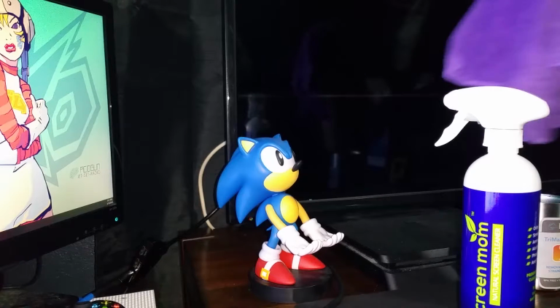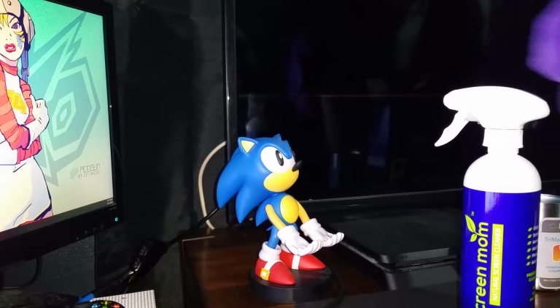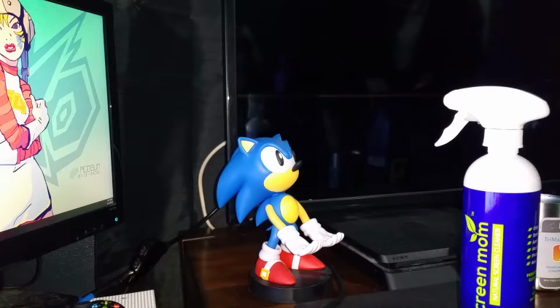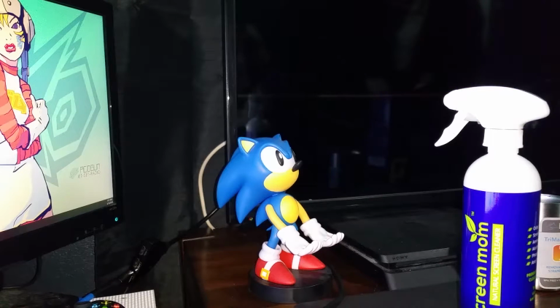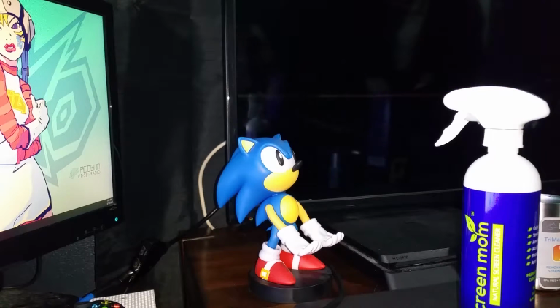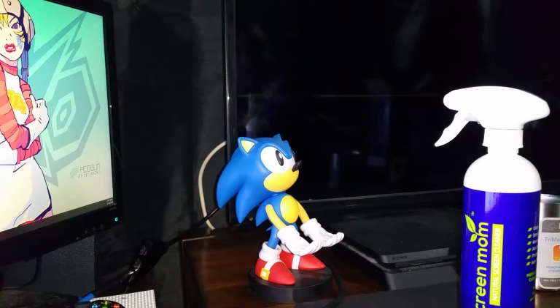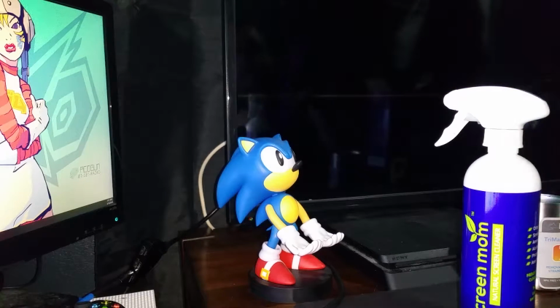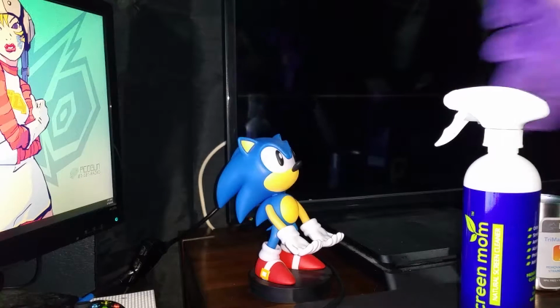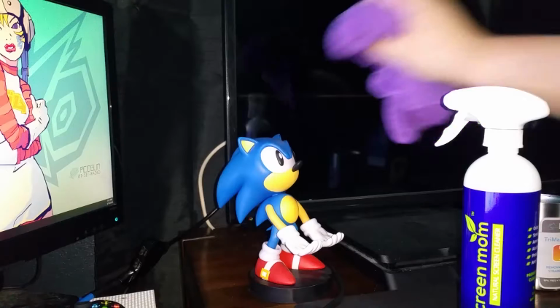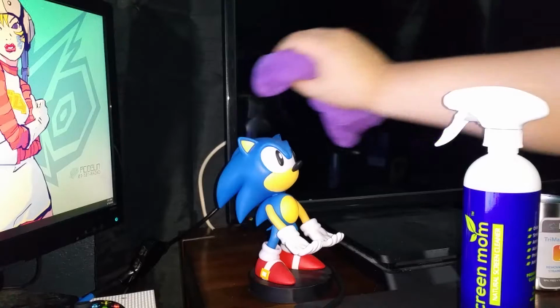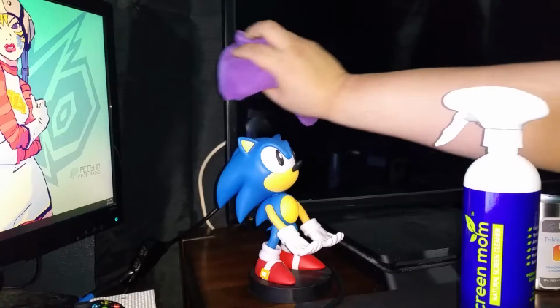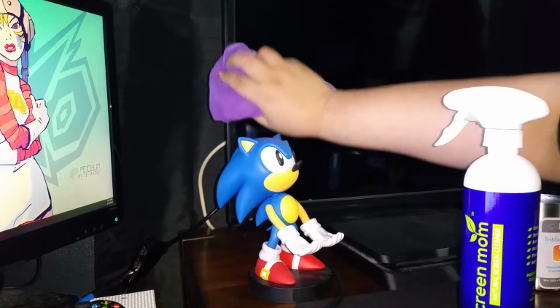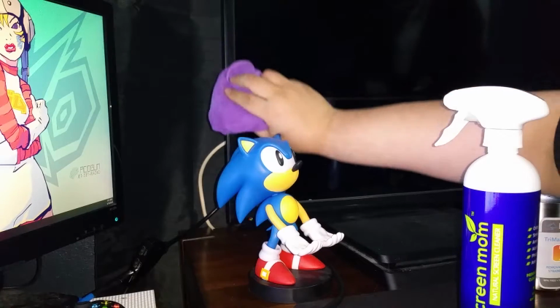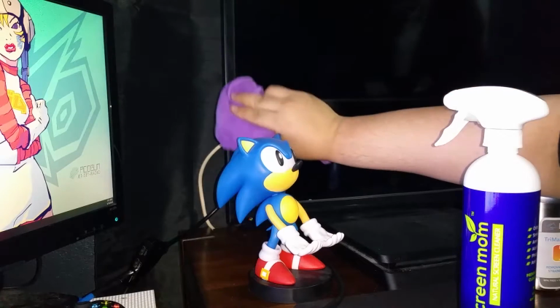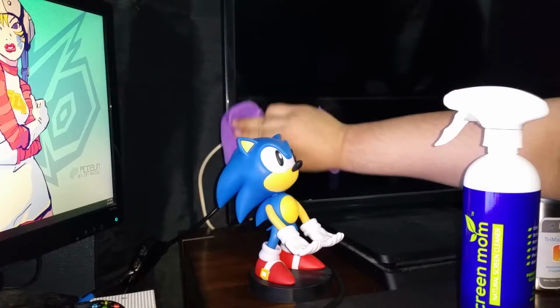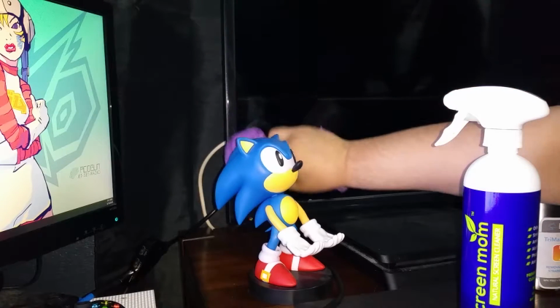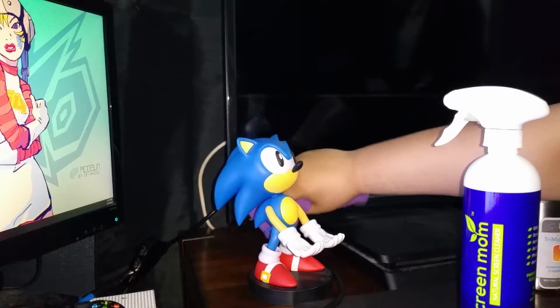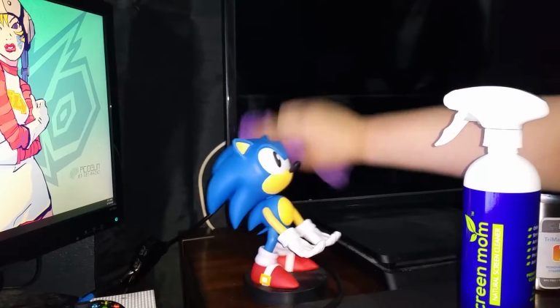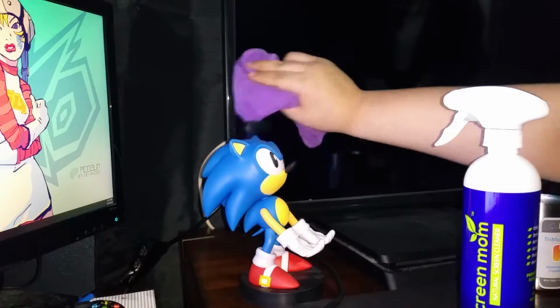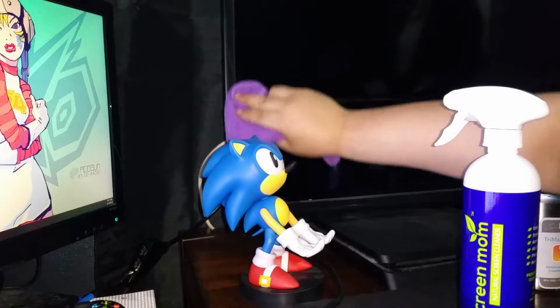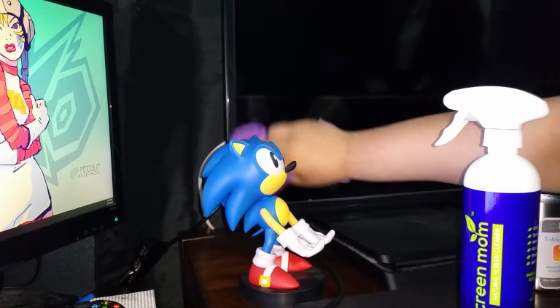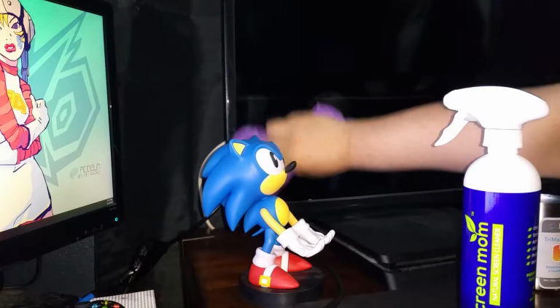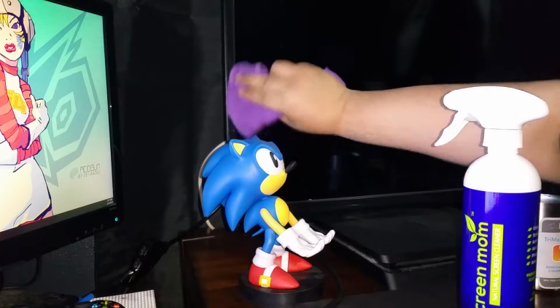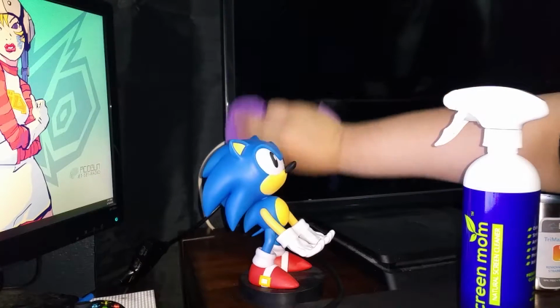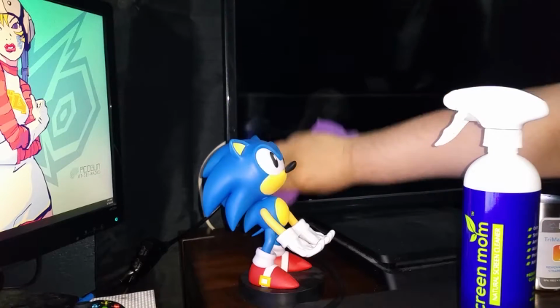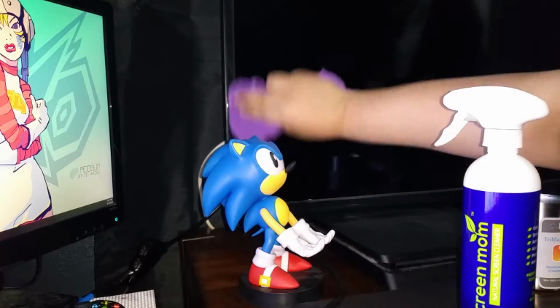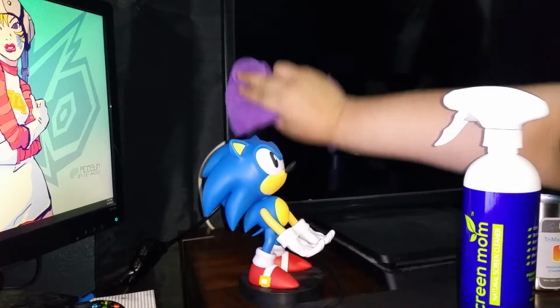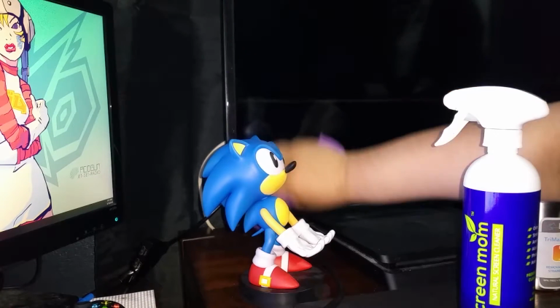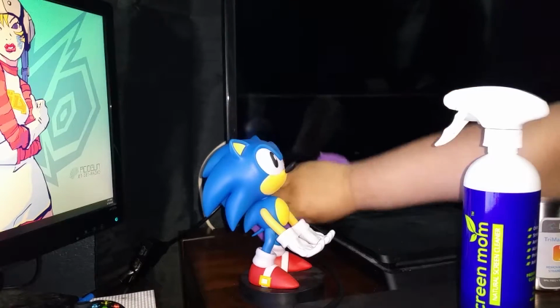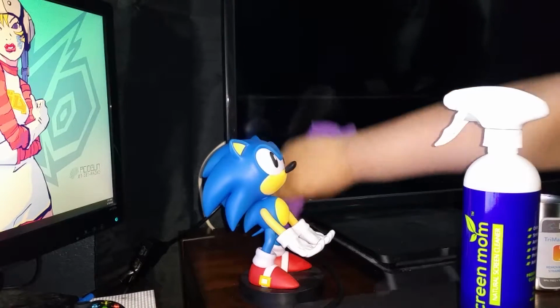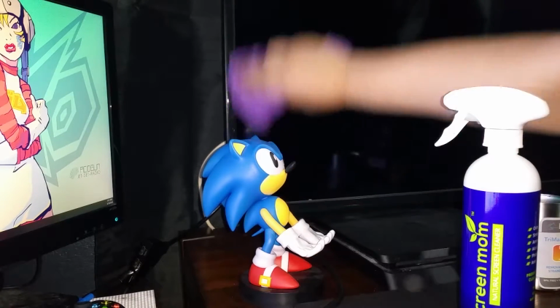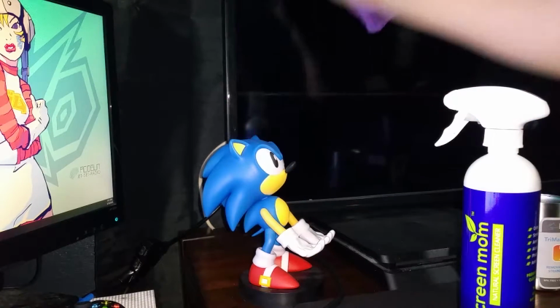Looks like I missed a spot right here in the corner. There you go.